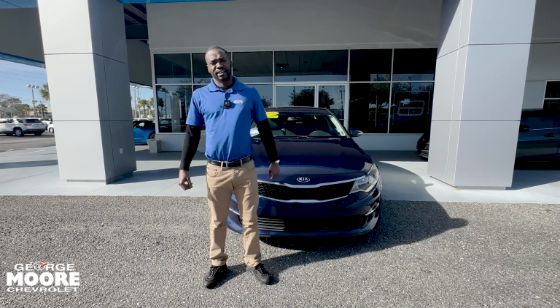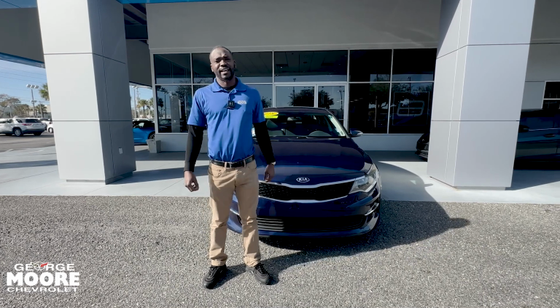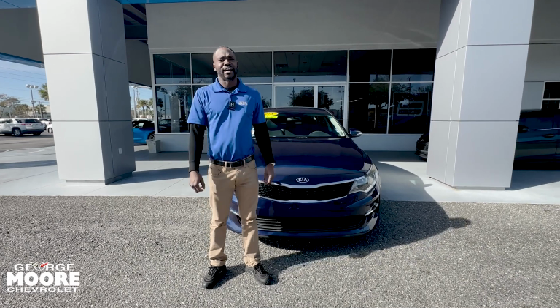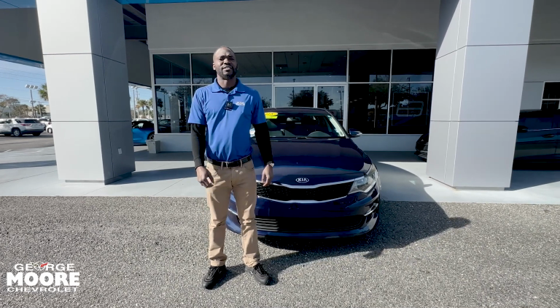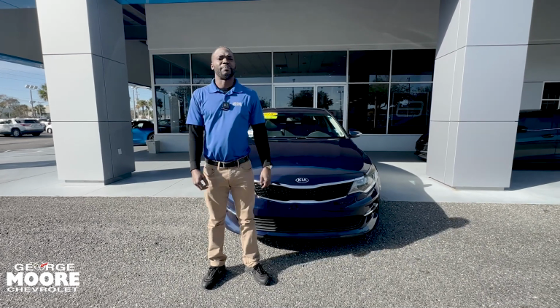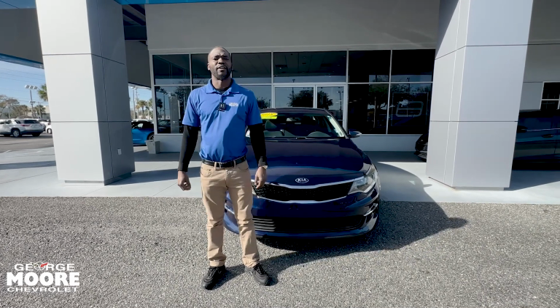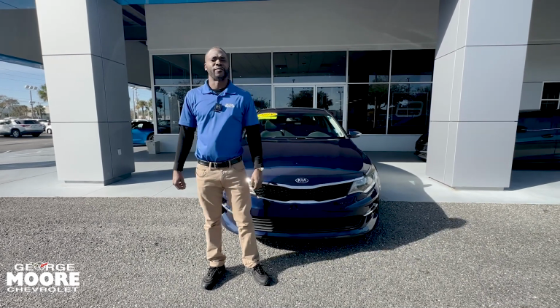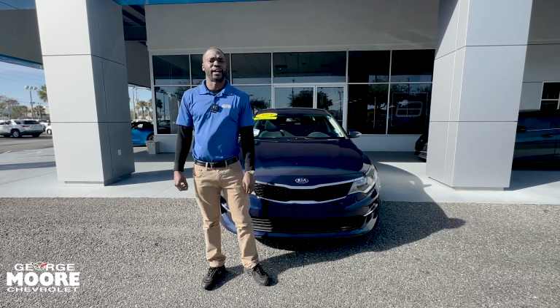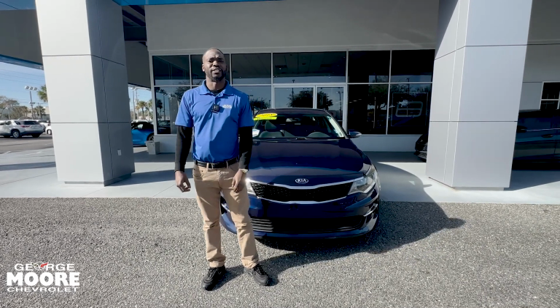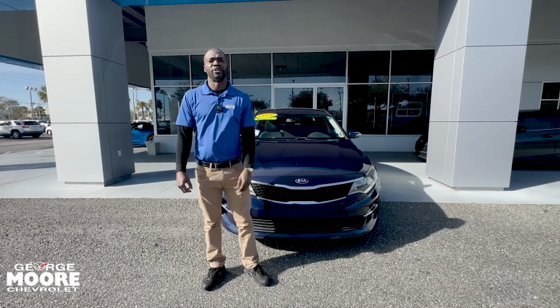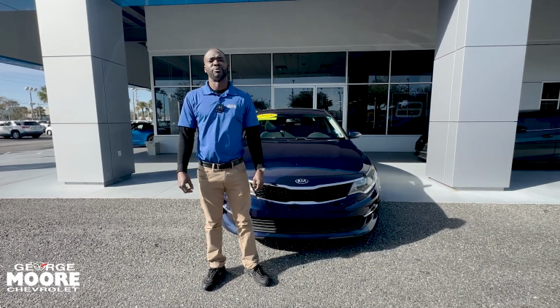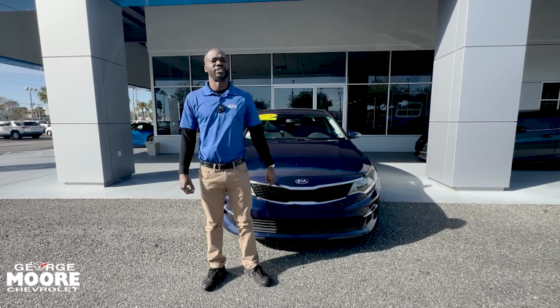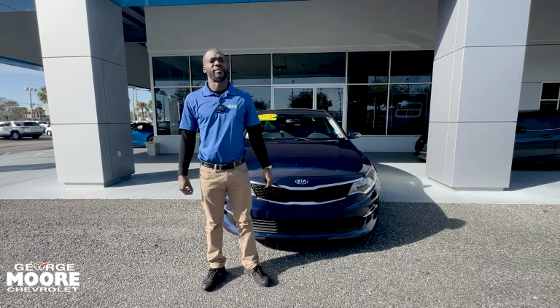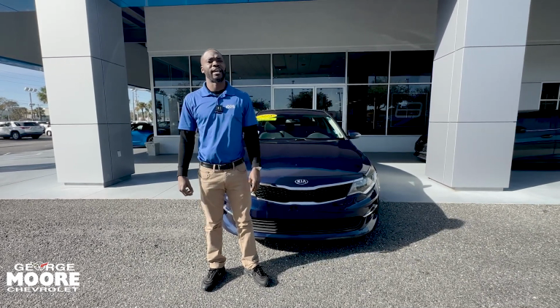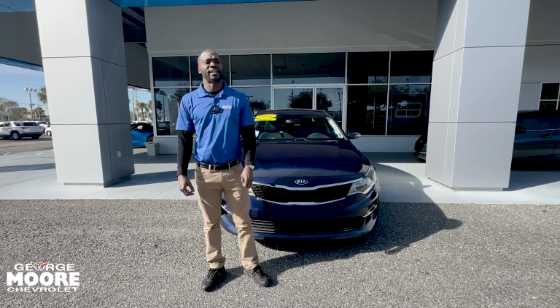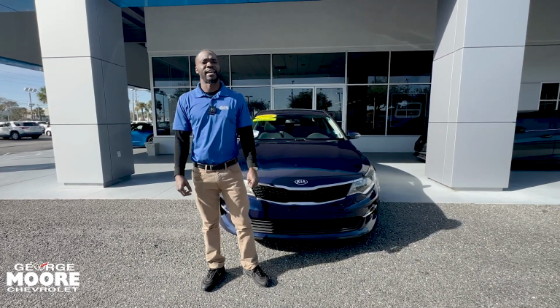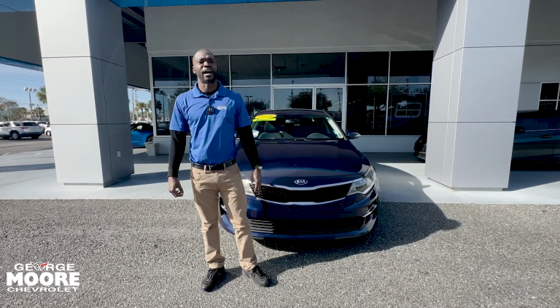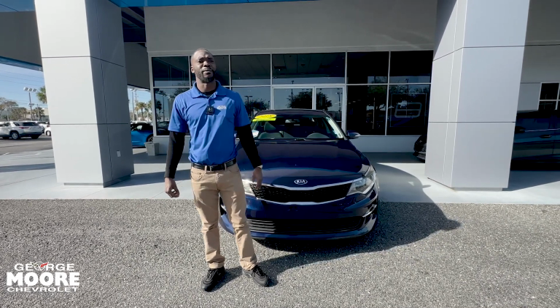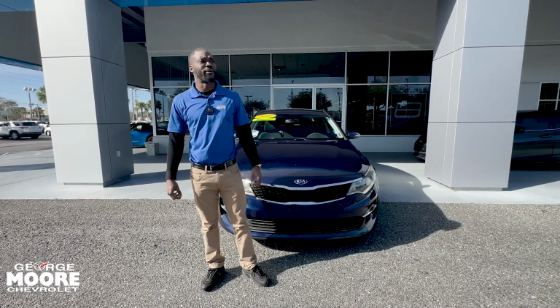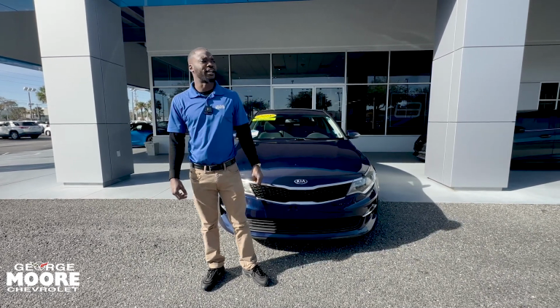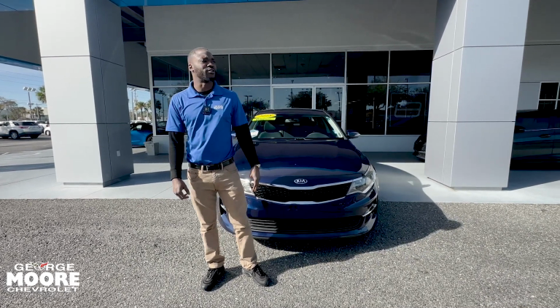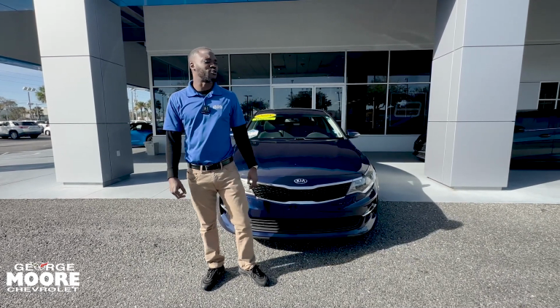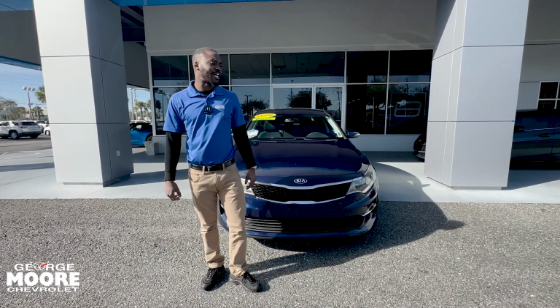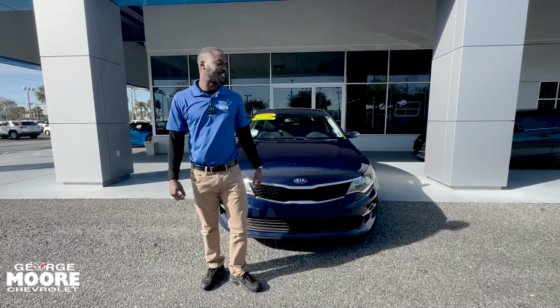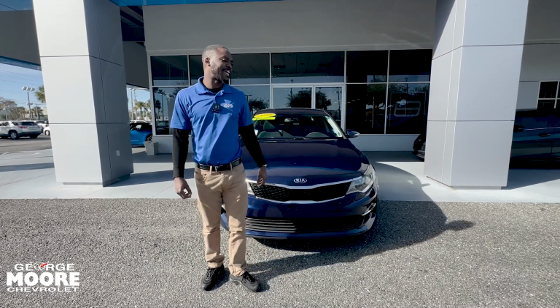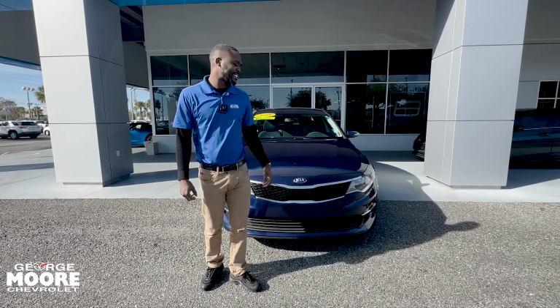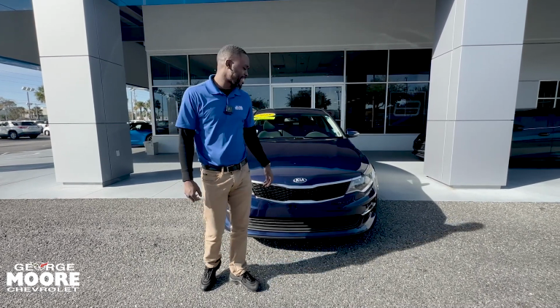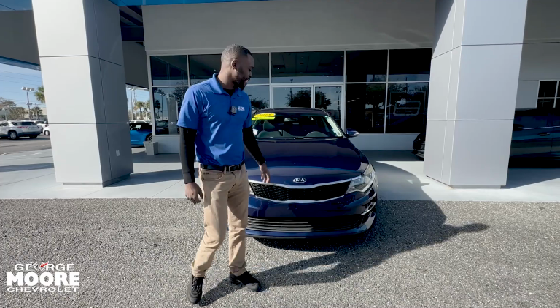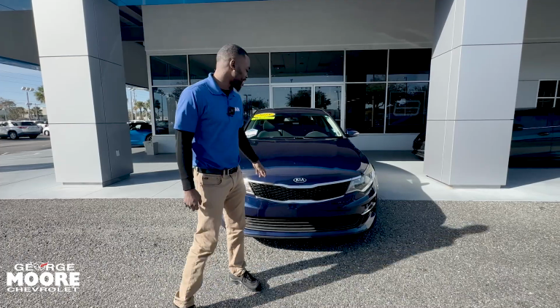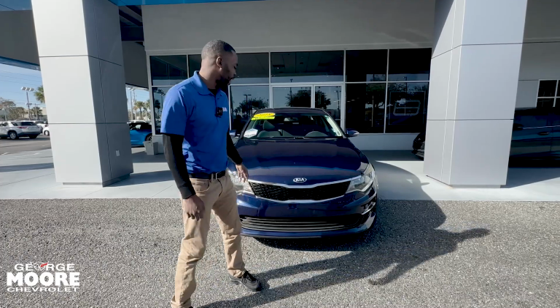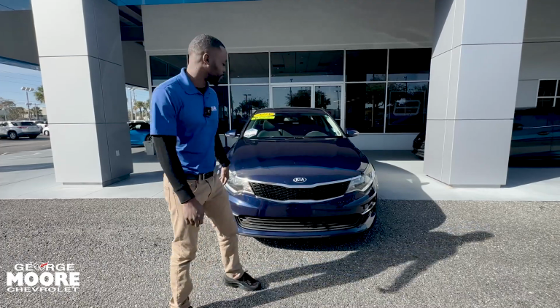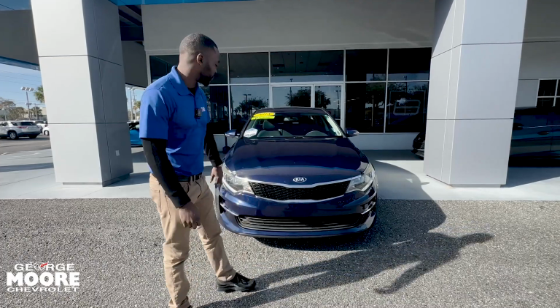Hey guys, it's Sammy Crawford here at George Moore Chevrolet, and today I'll be bringing you the 2018 Kia Optima.